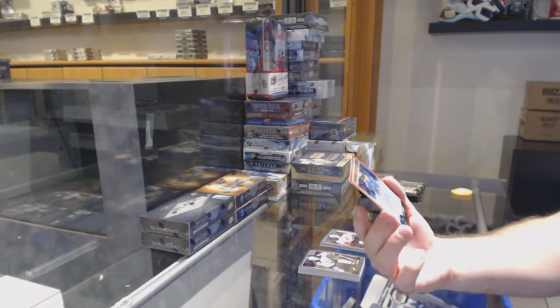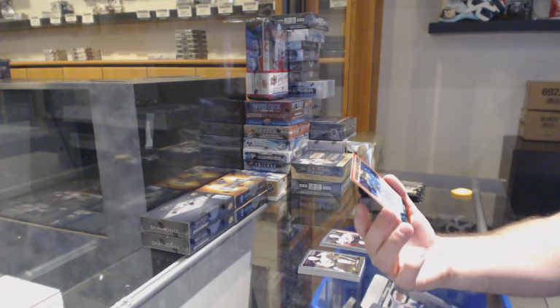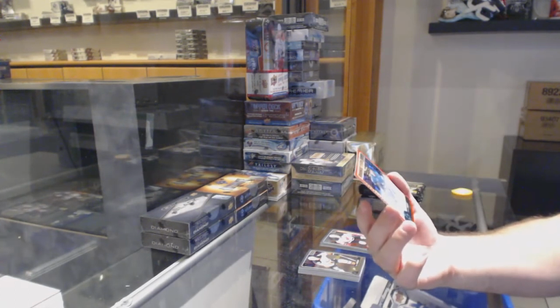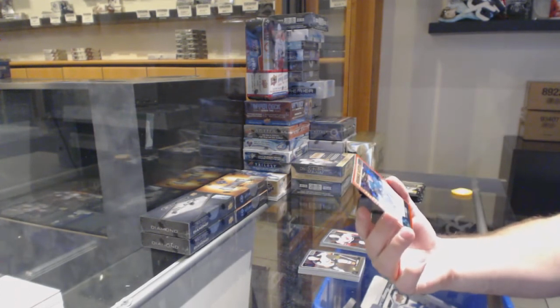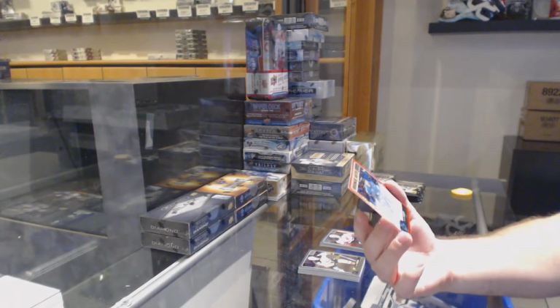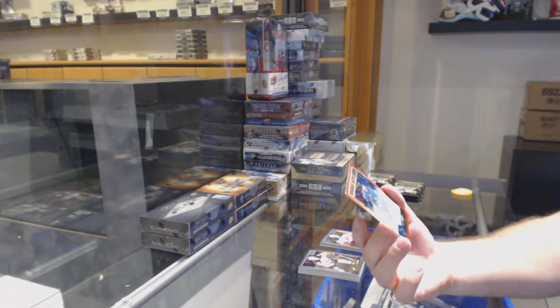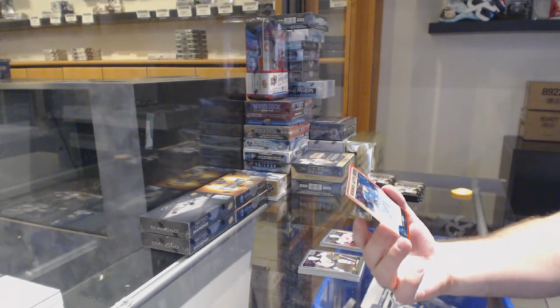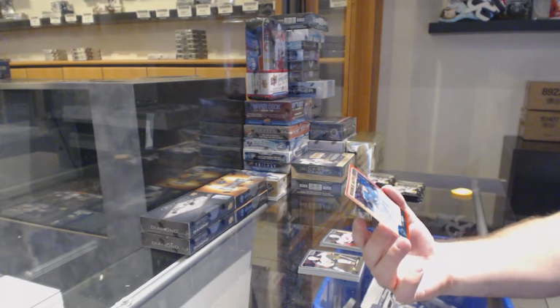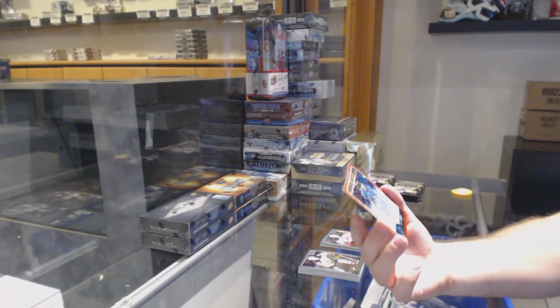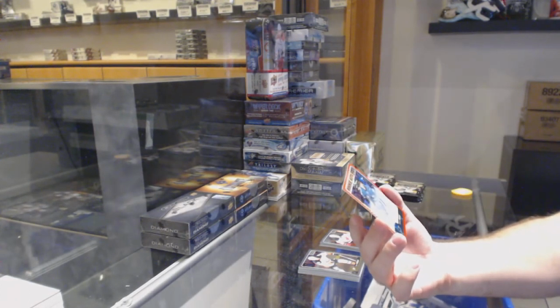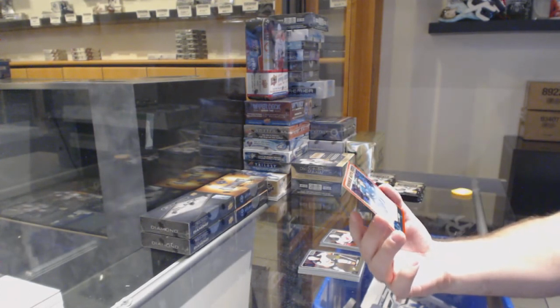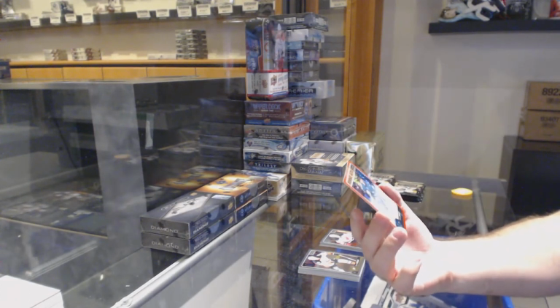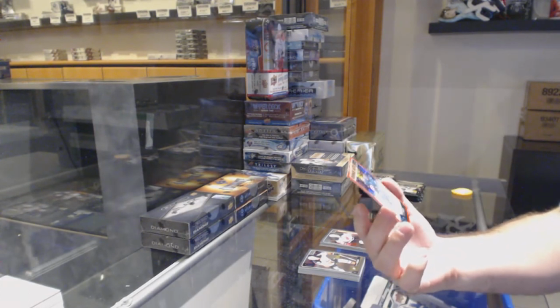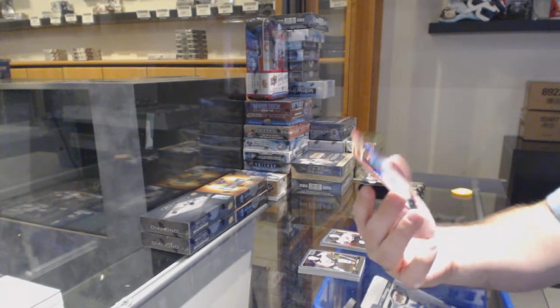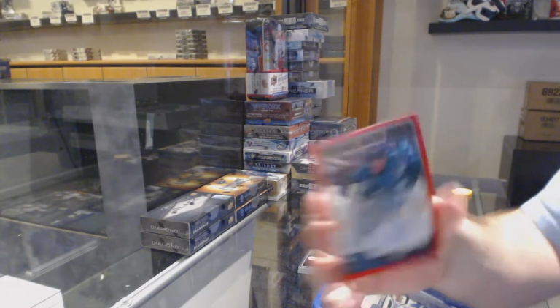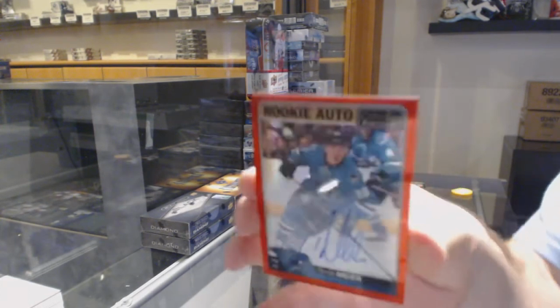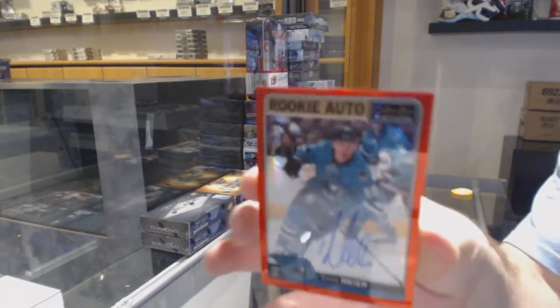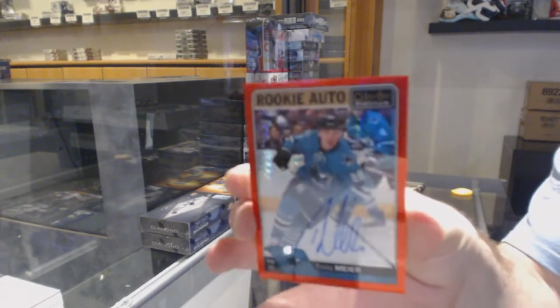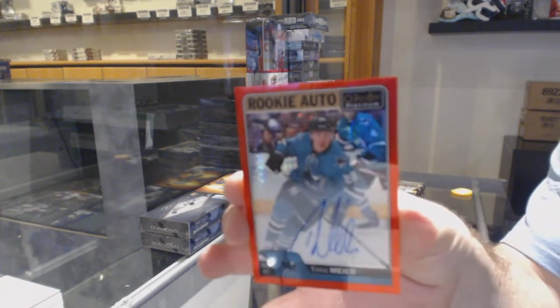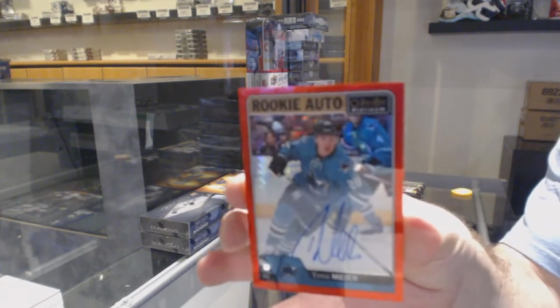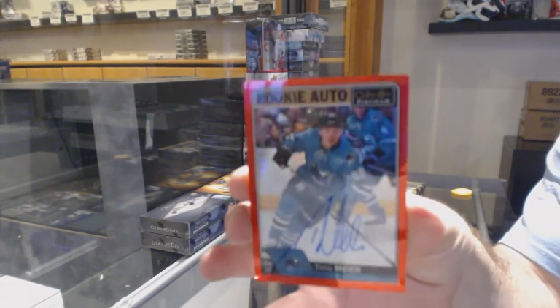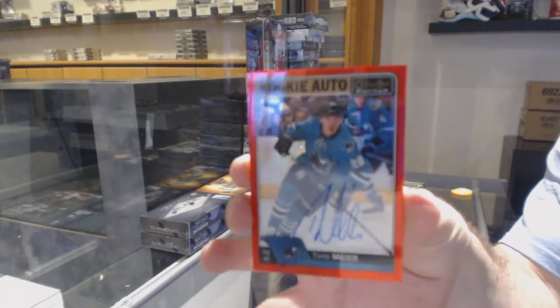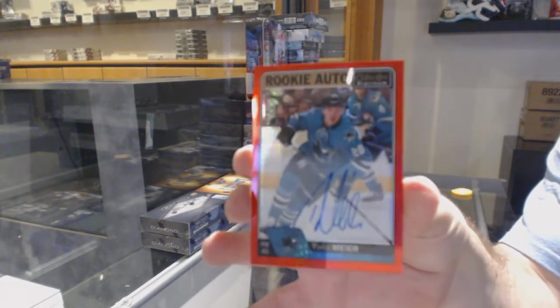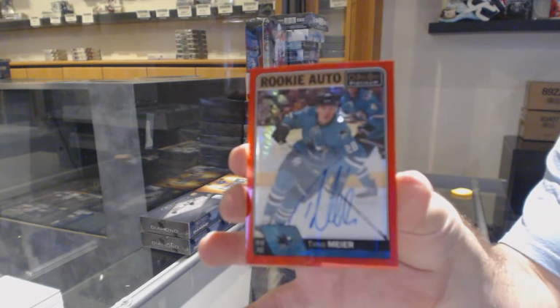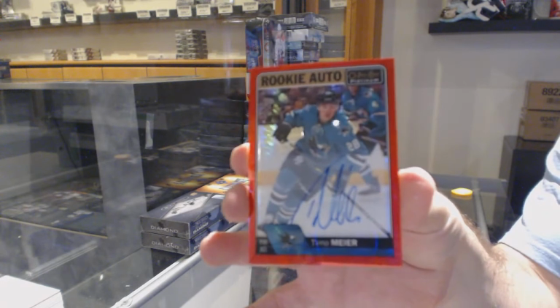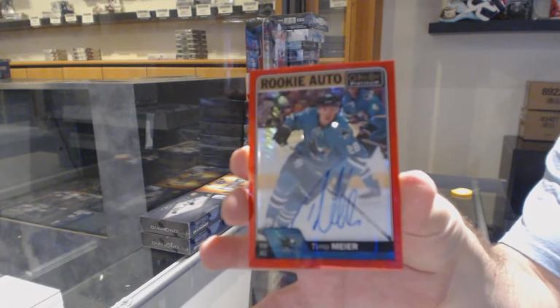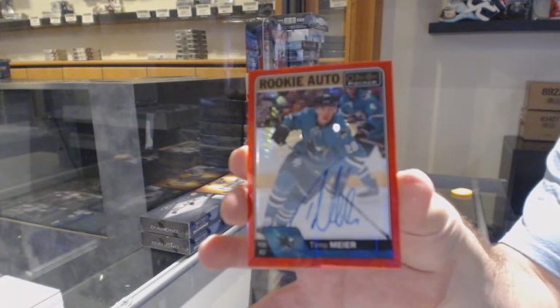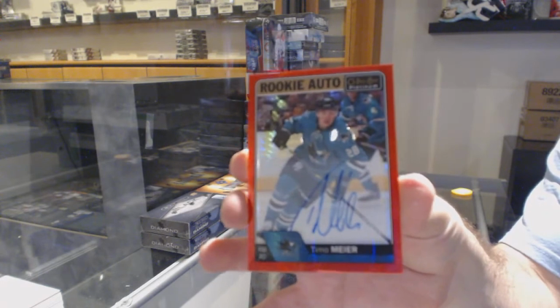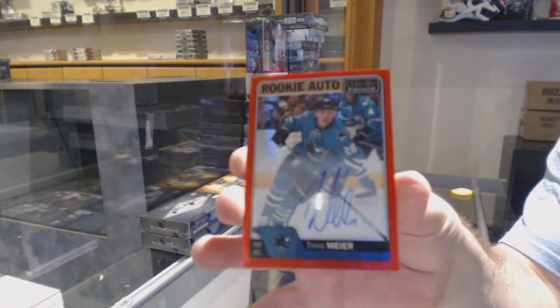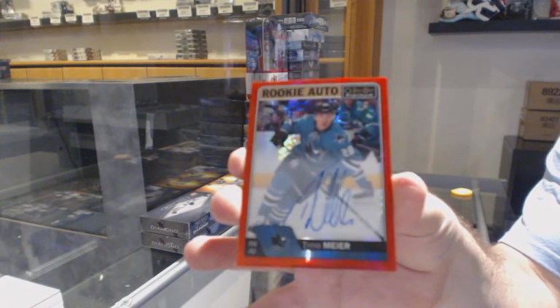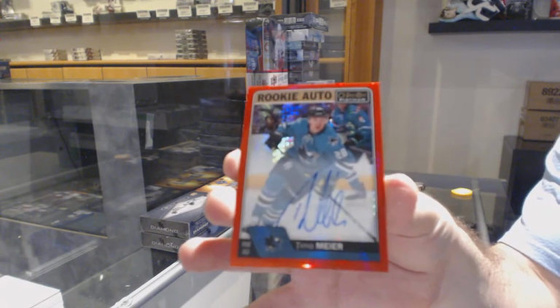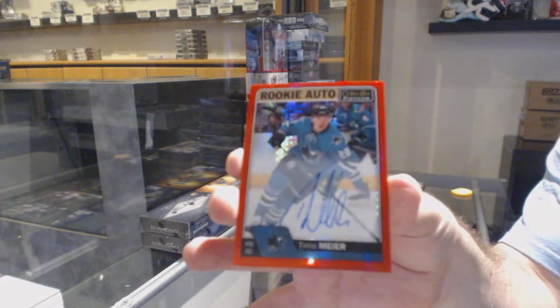And a red prism rookie auto for the Sharks of Timo Meier, numbered to 50.